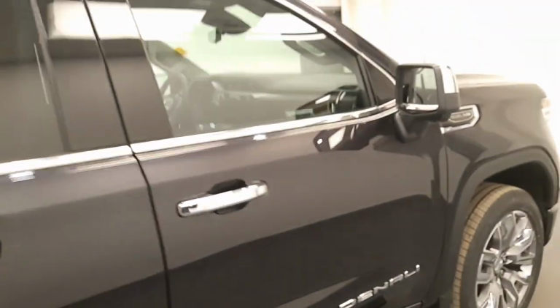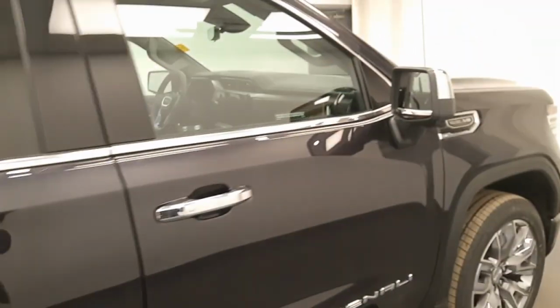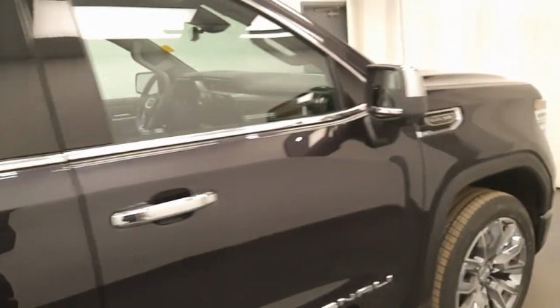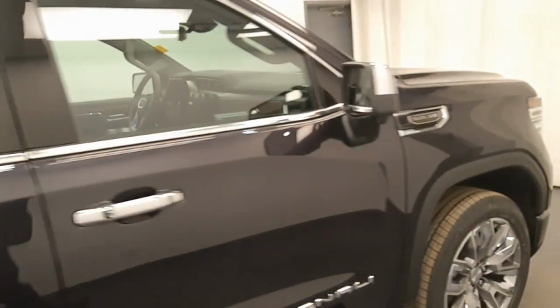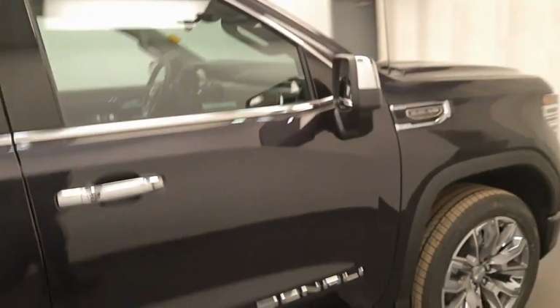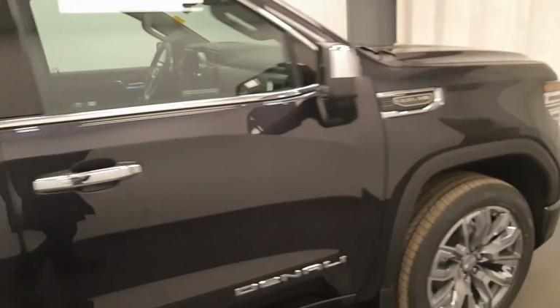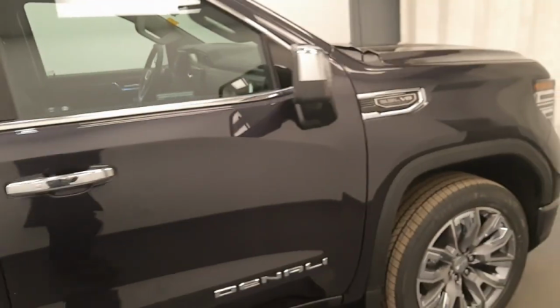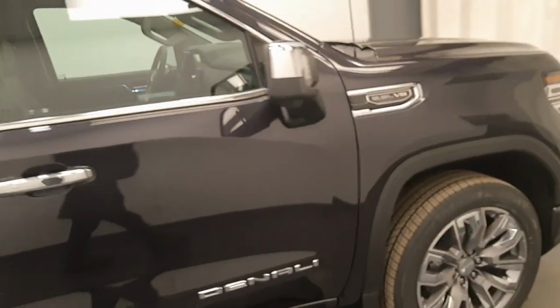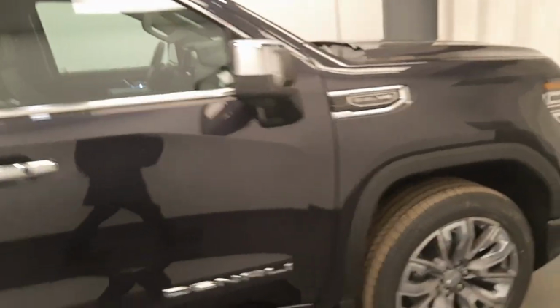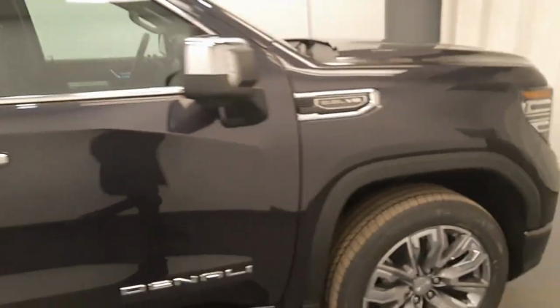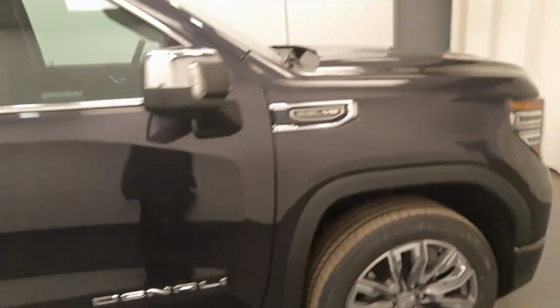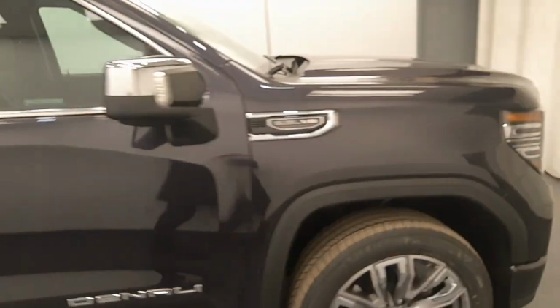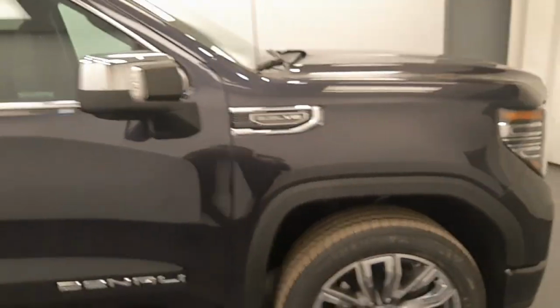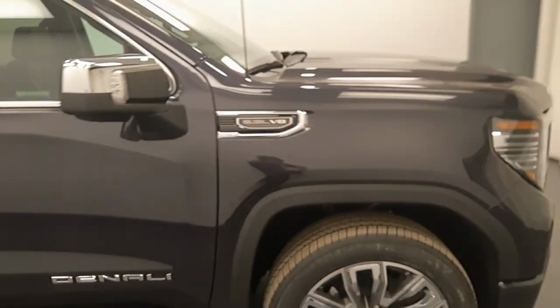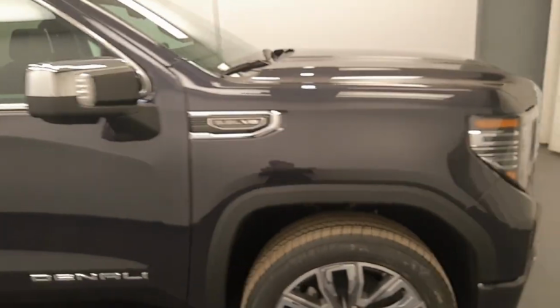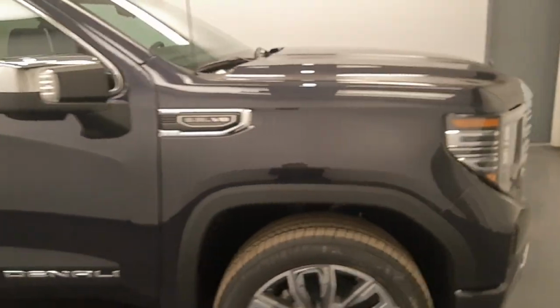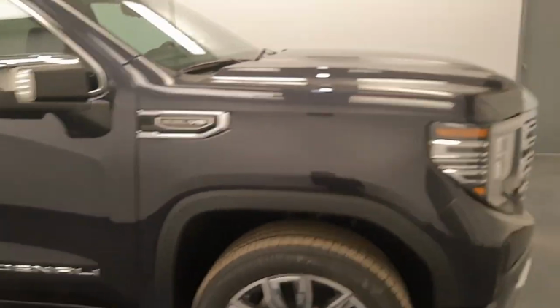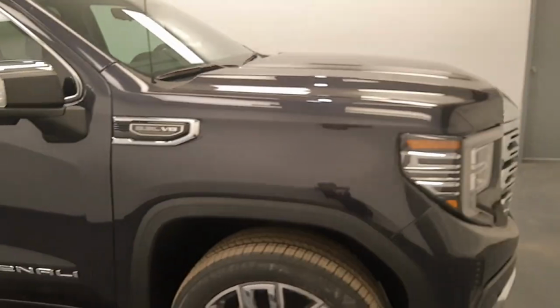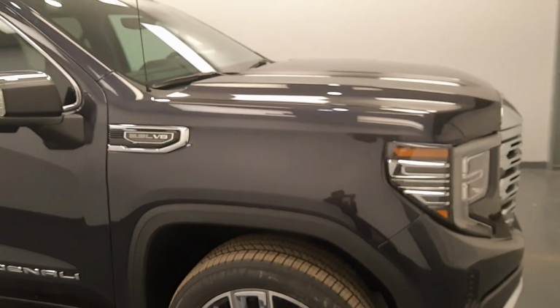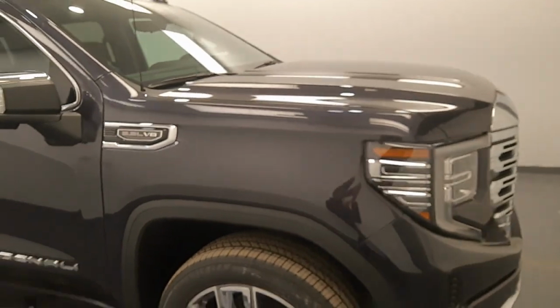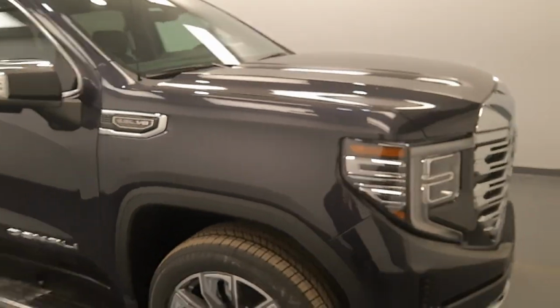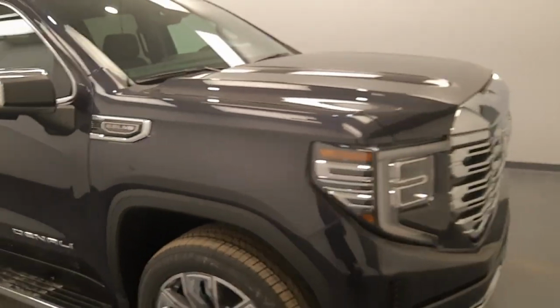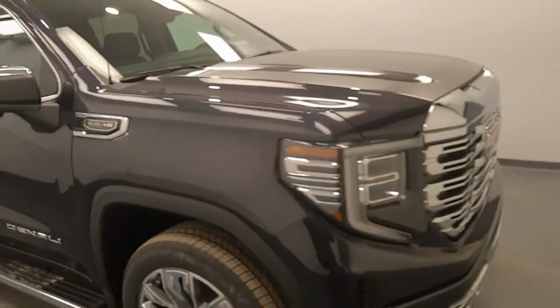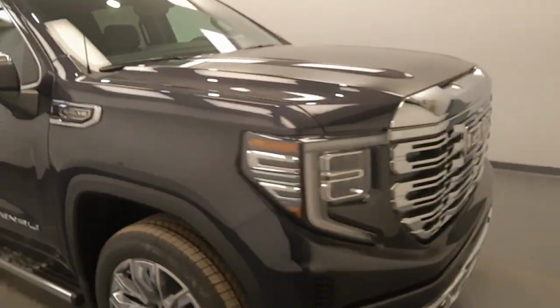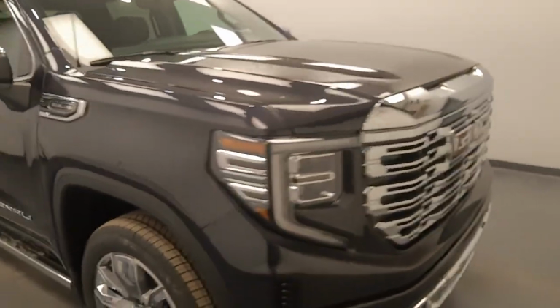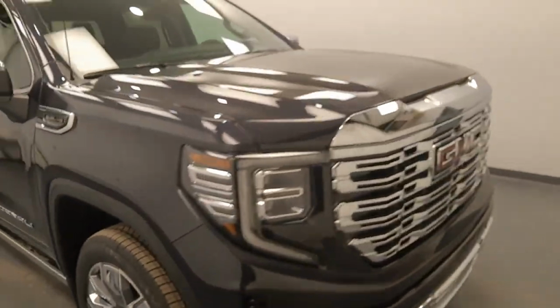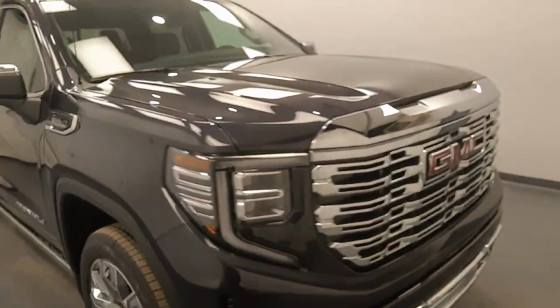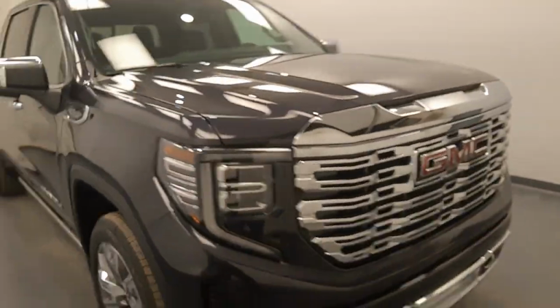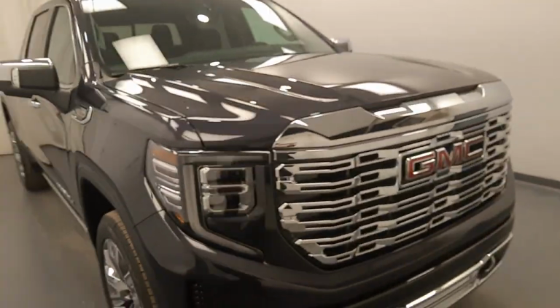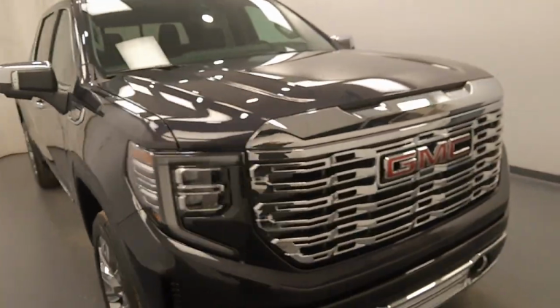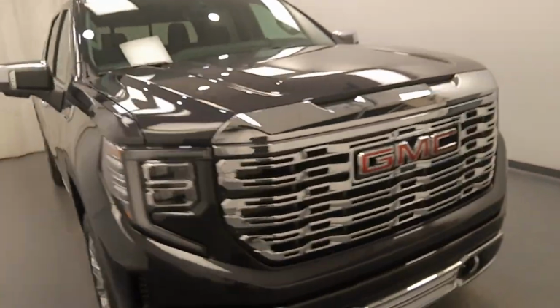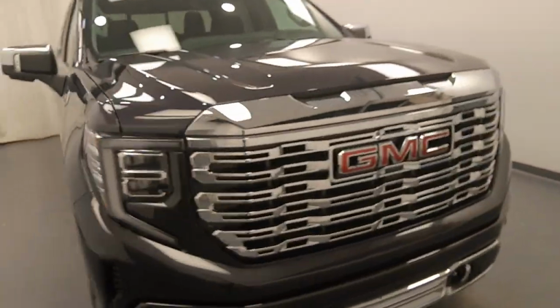Once again, we're viewing stock number 243714 on a 2023 GMC Sierra Denali.